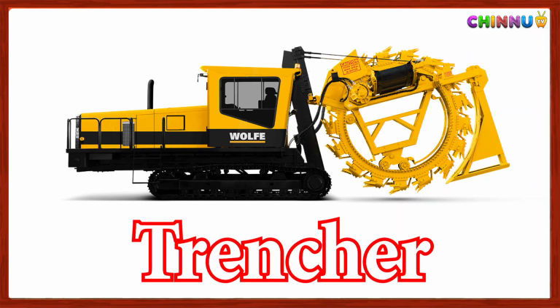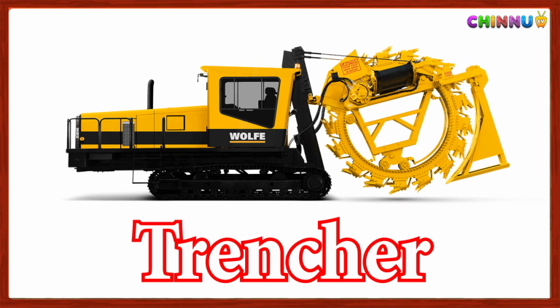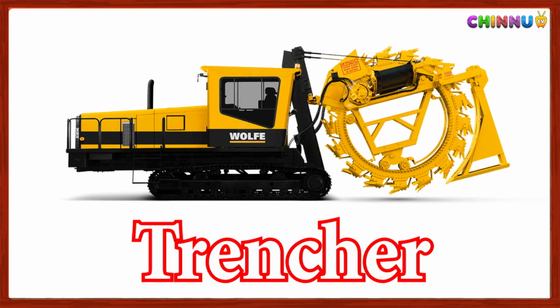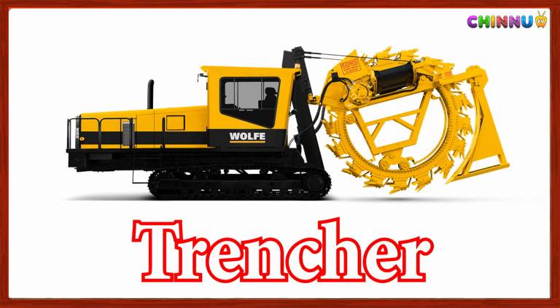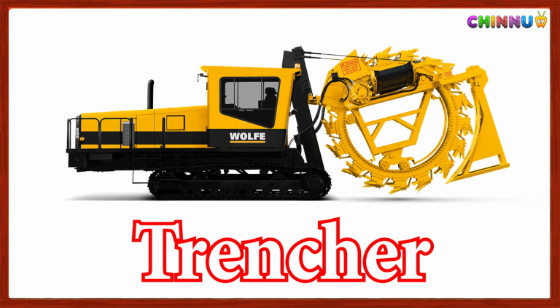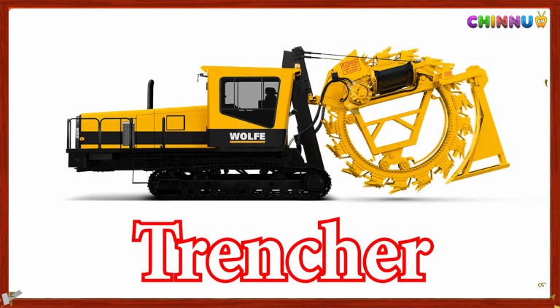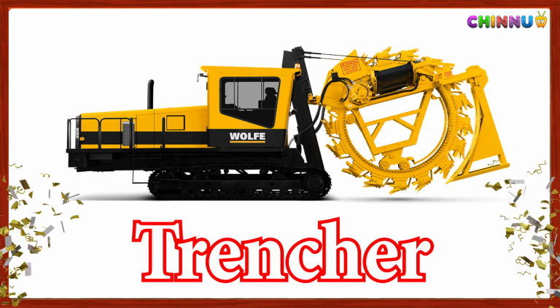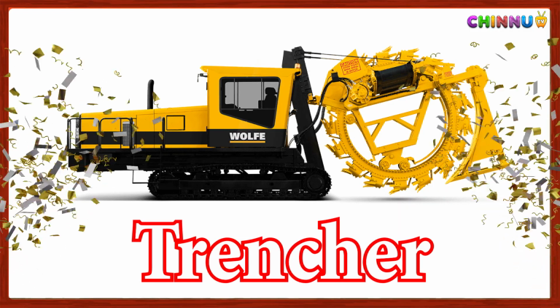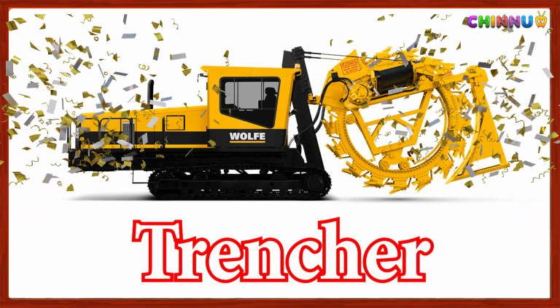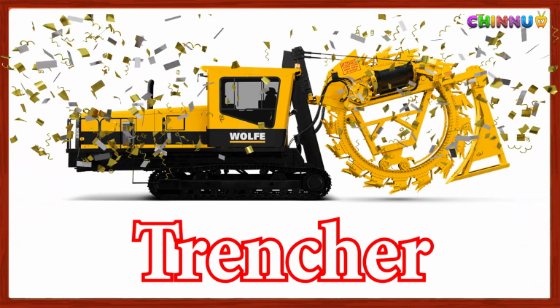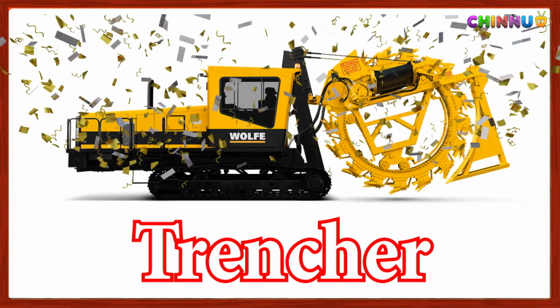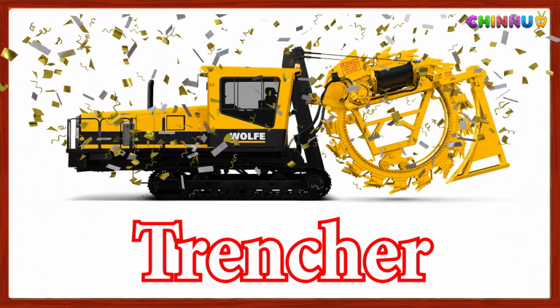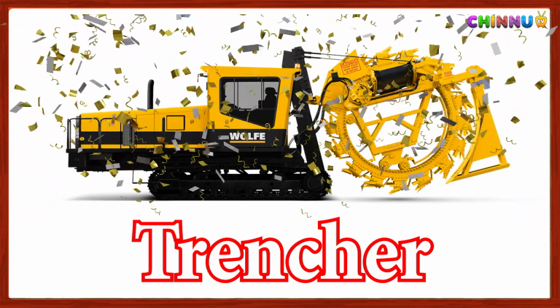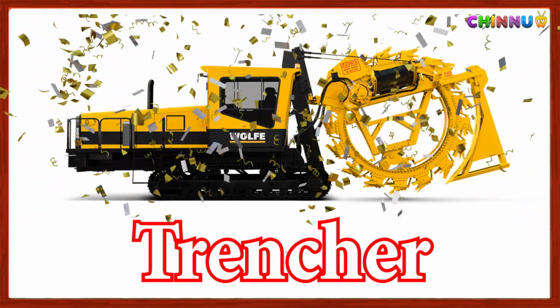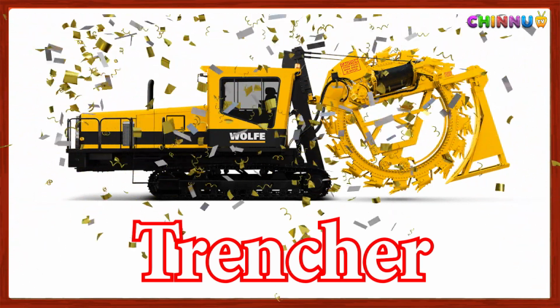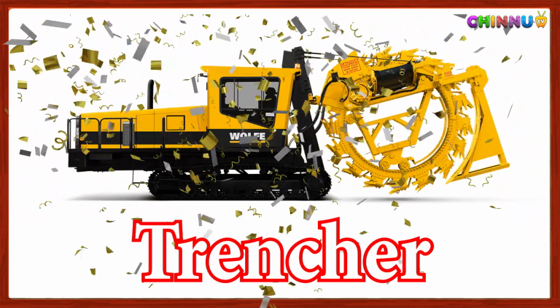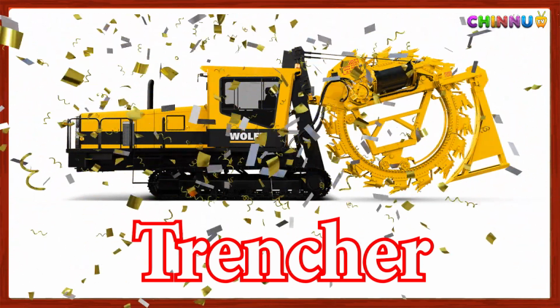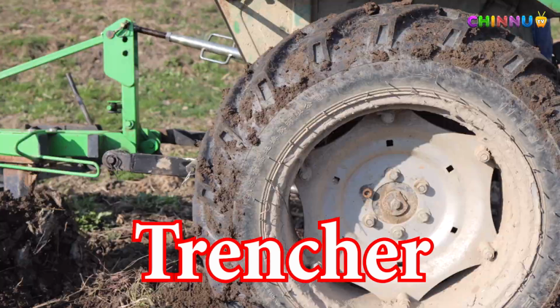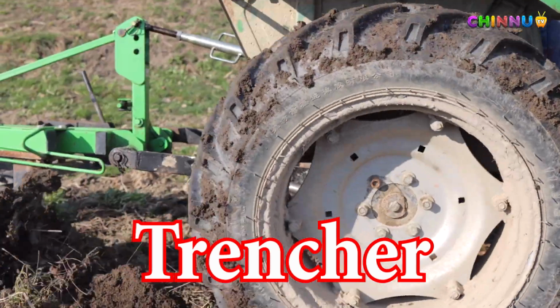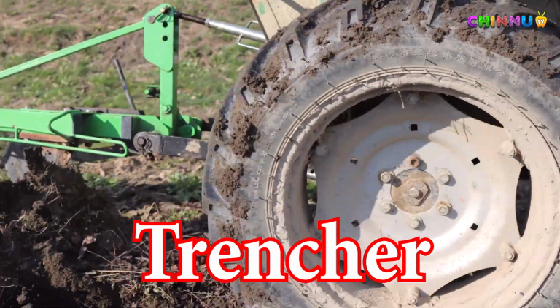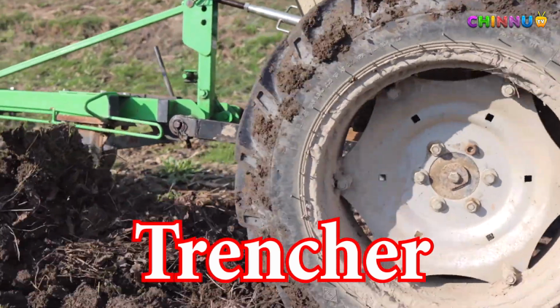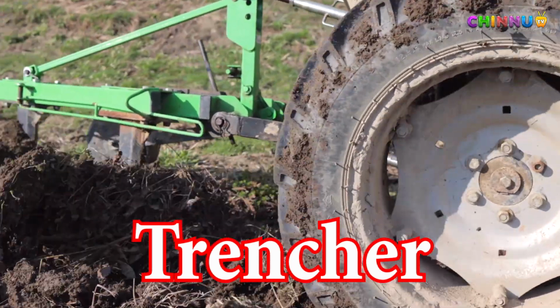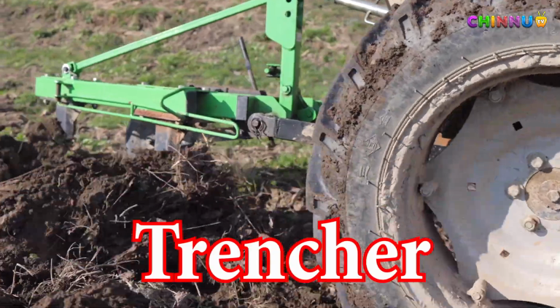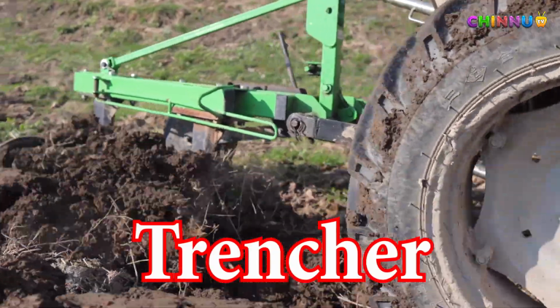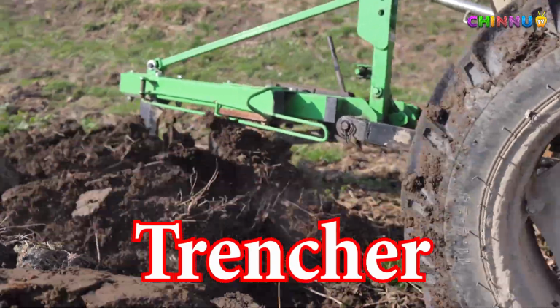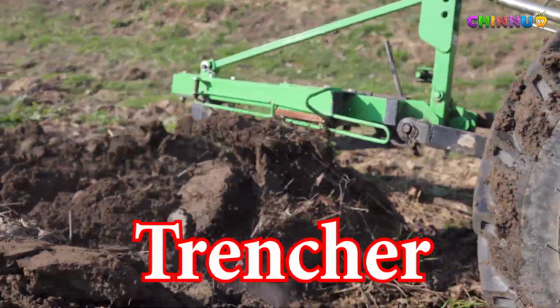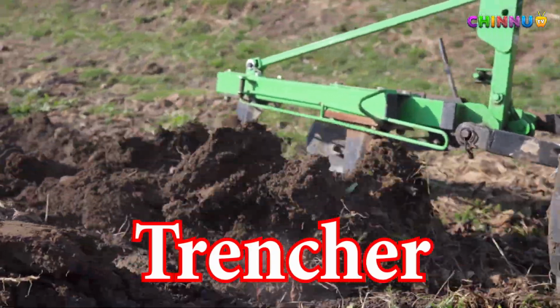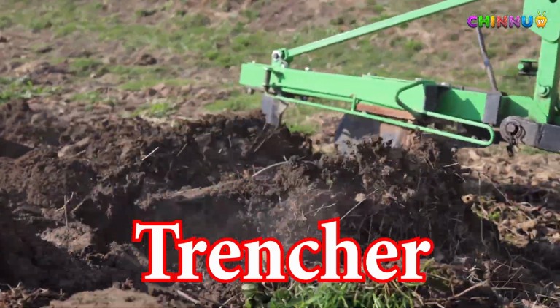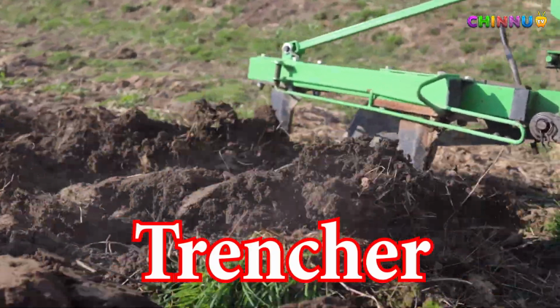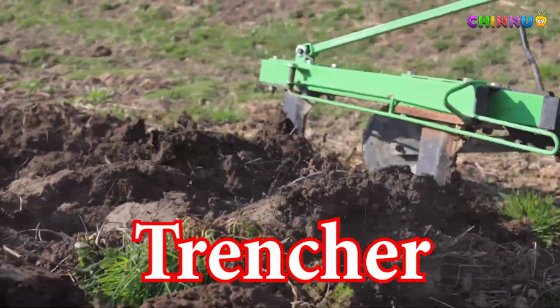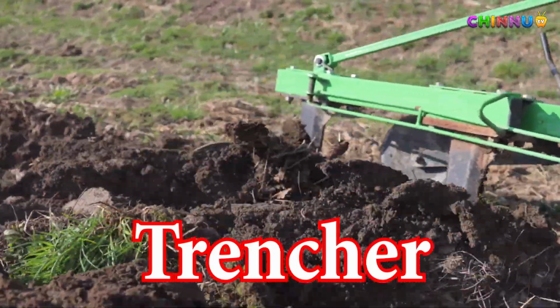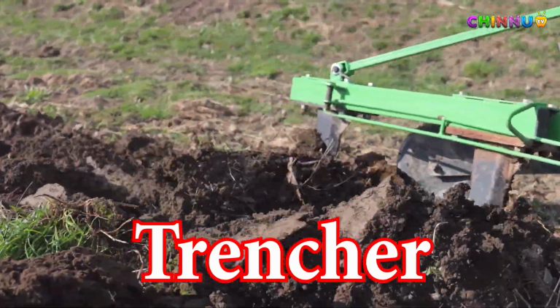Trencher: Digs long narrow trenches for pipes or cables.